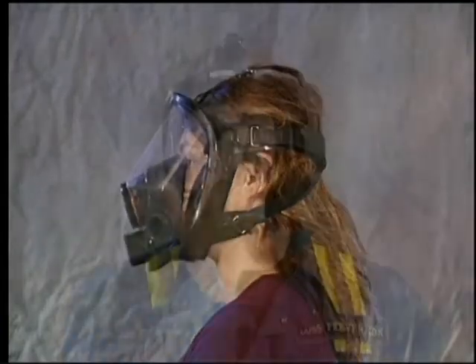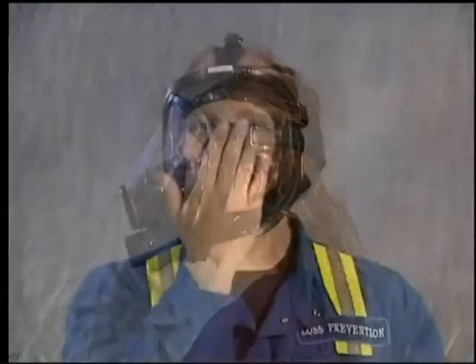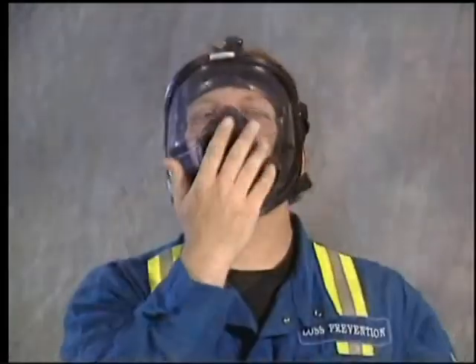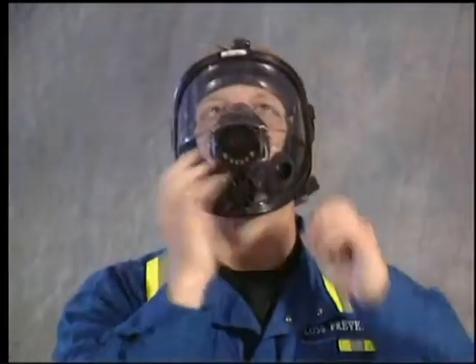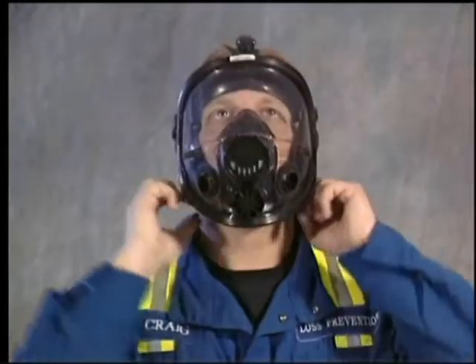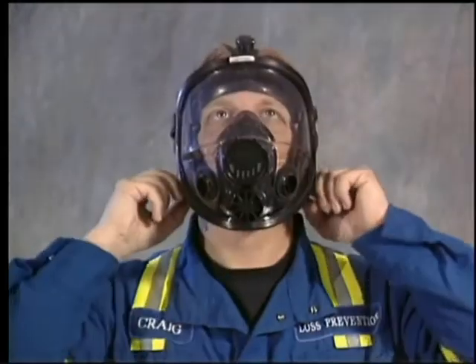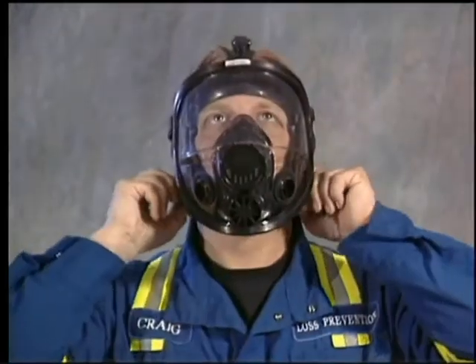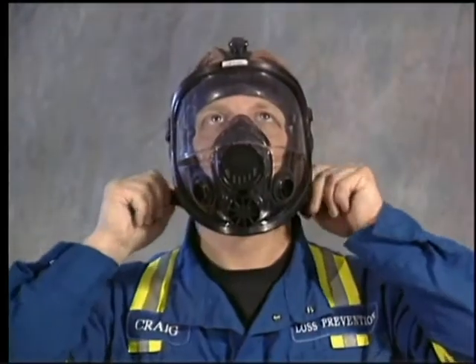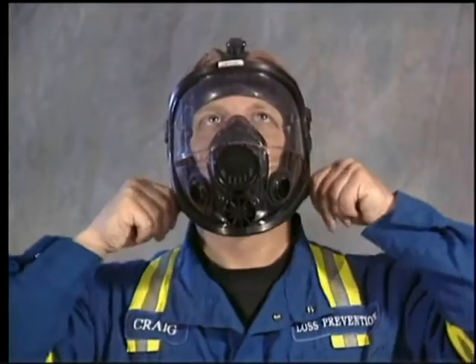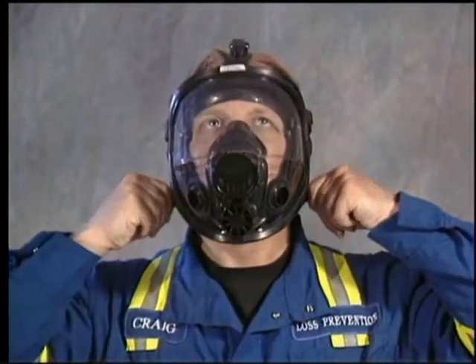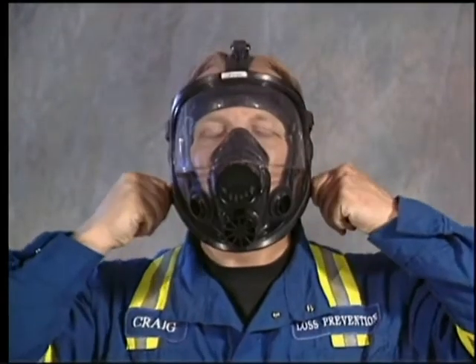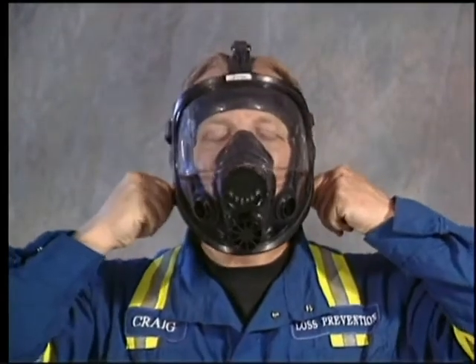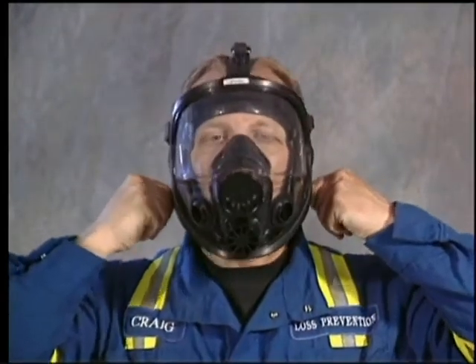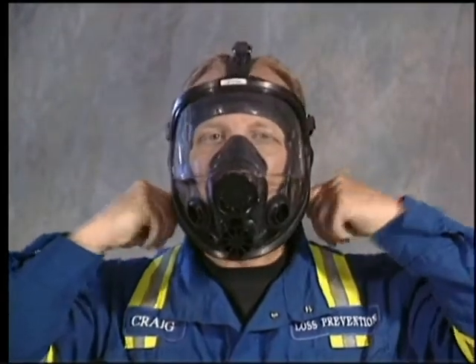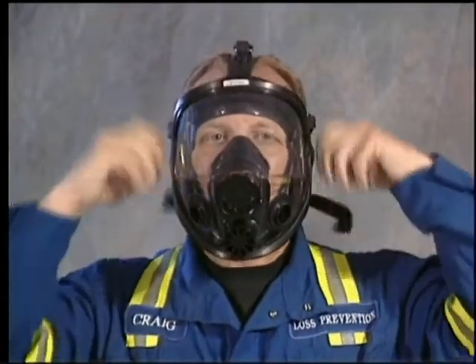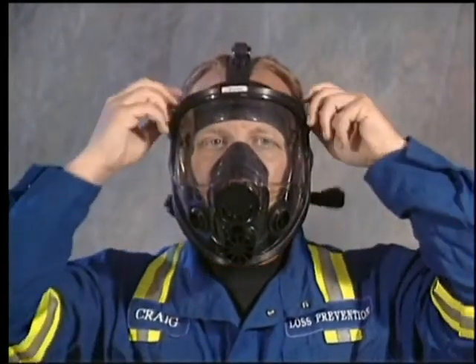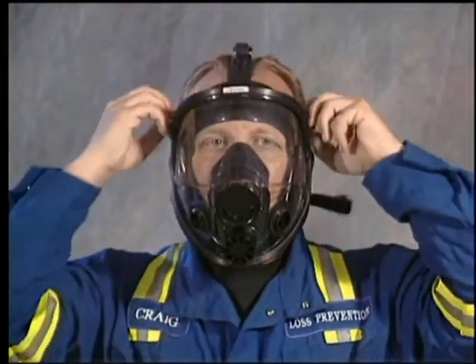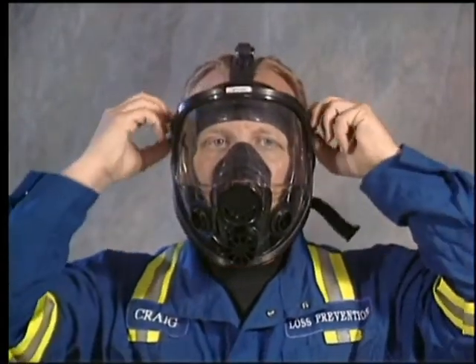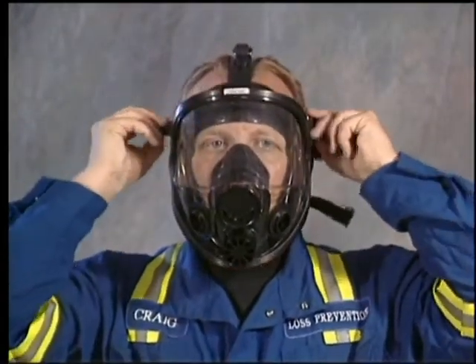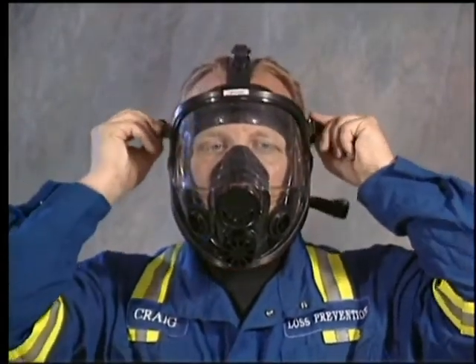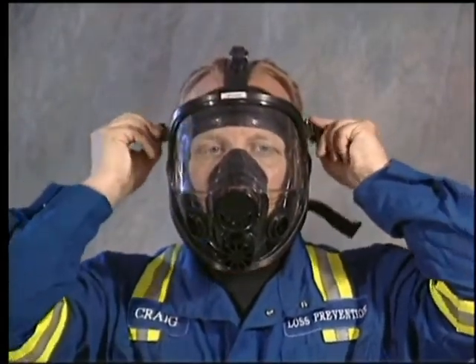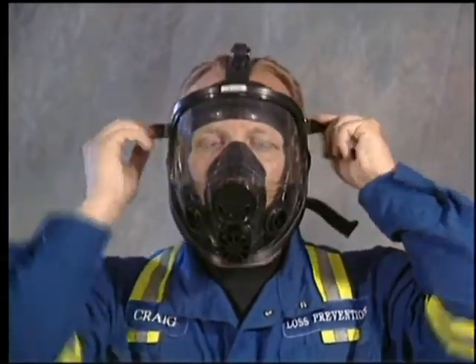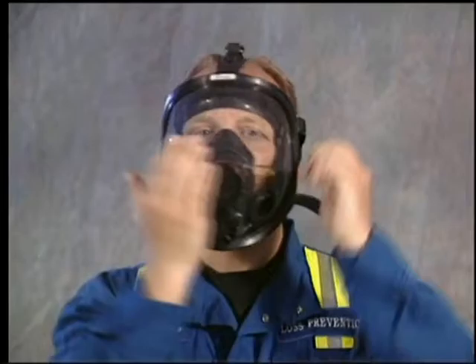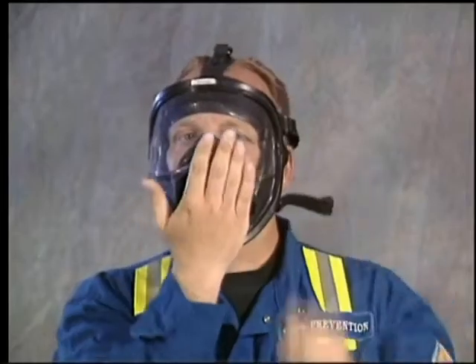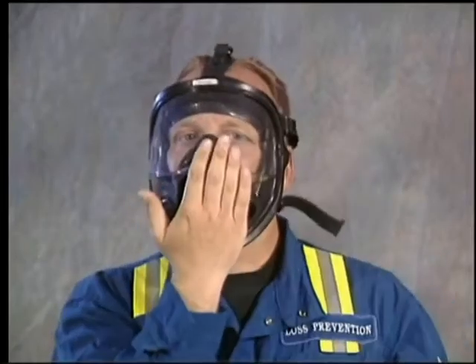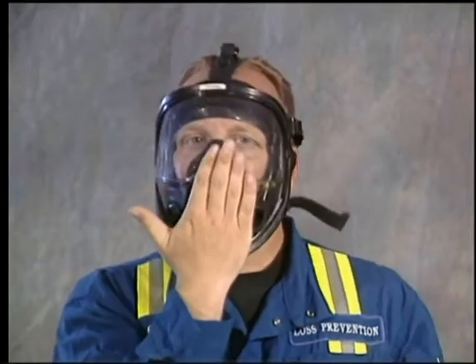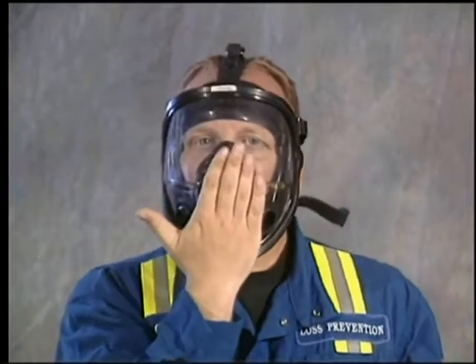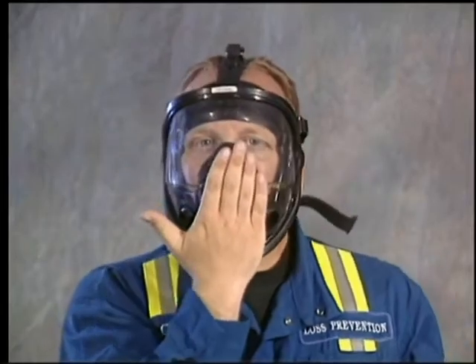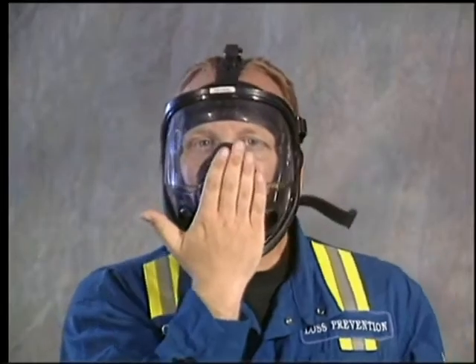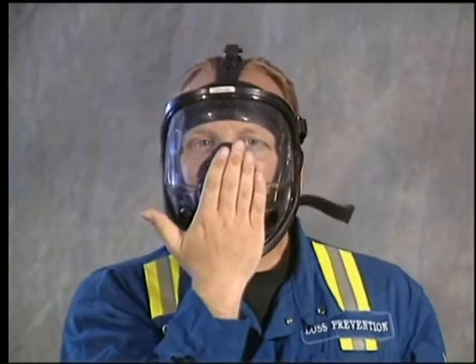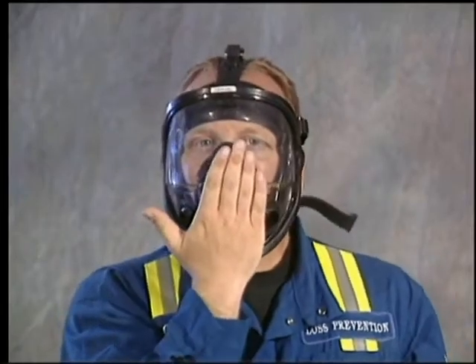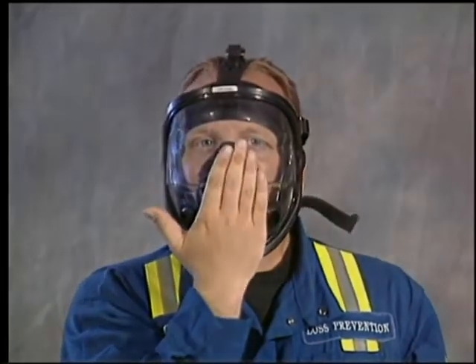If leaks are detected, the respirator should be readjusted and the user seal checks should be repeated.